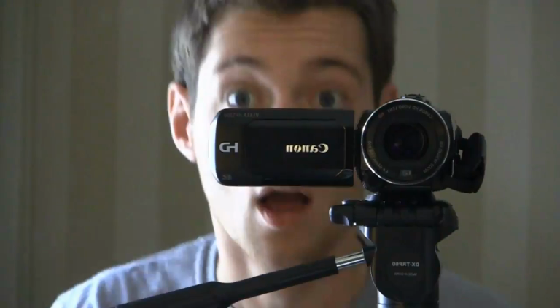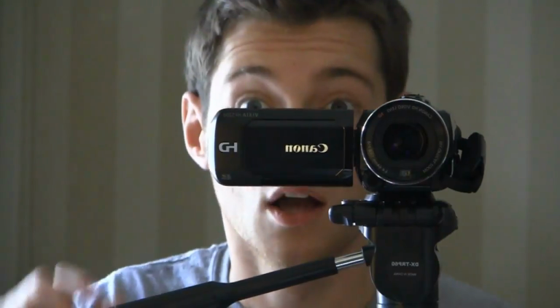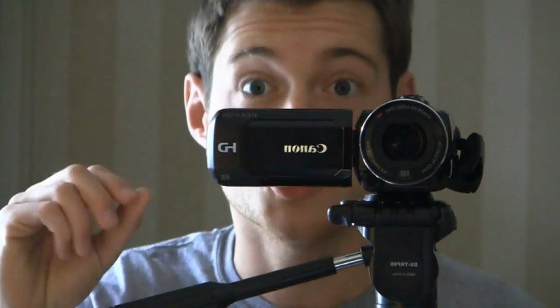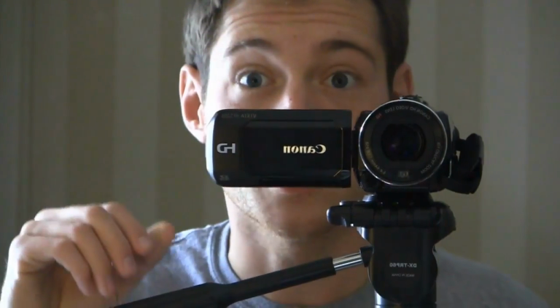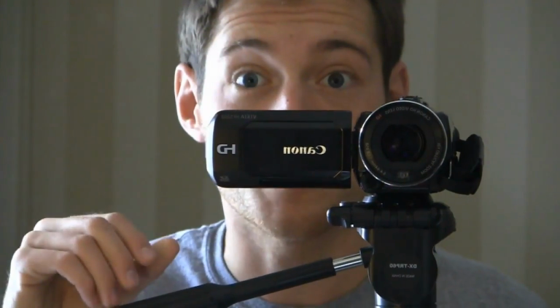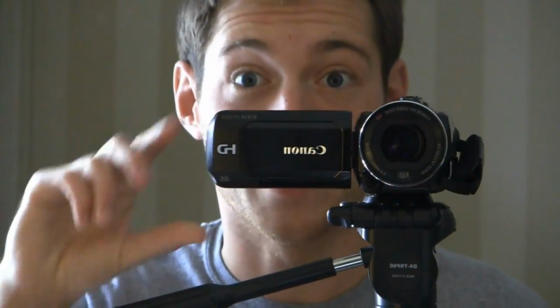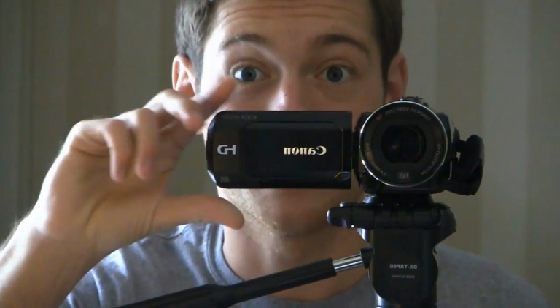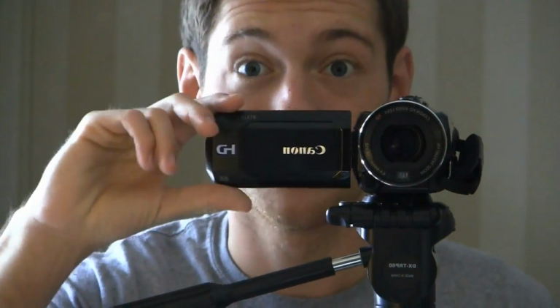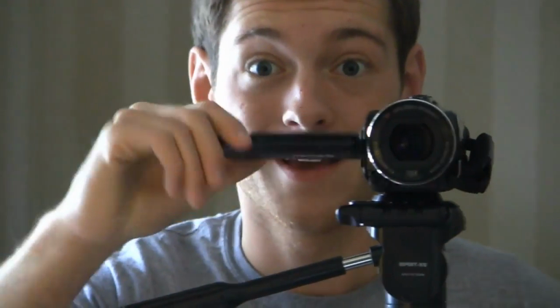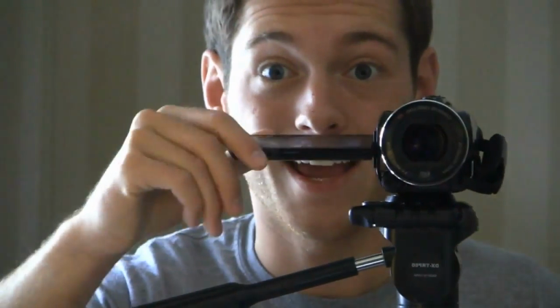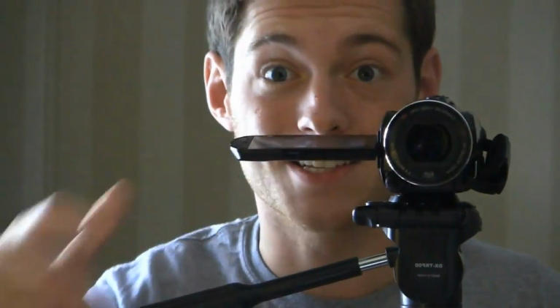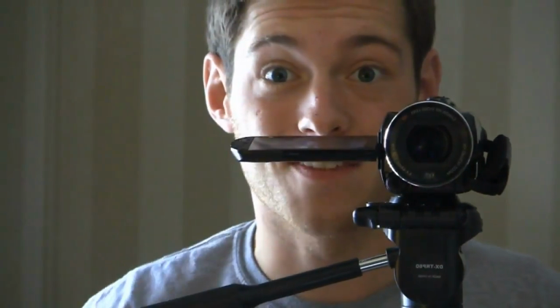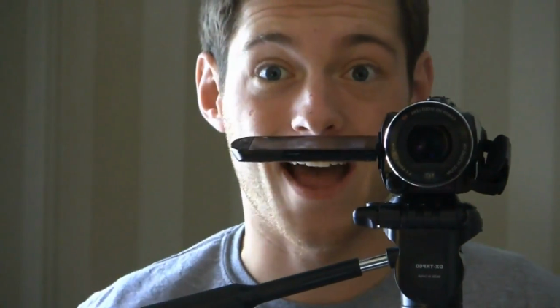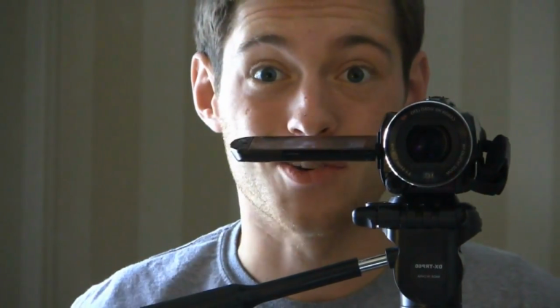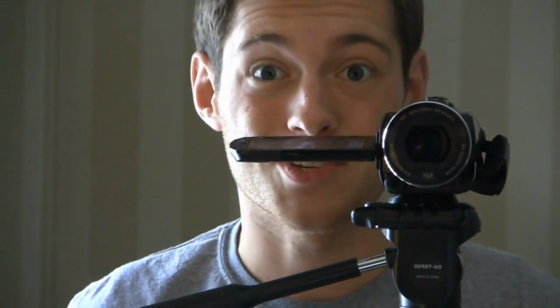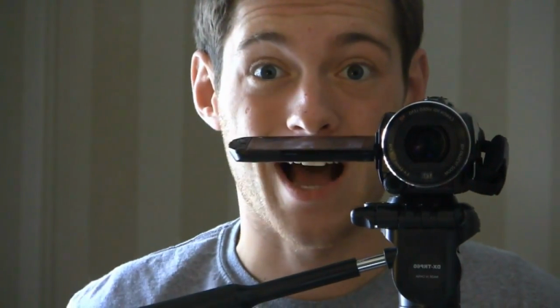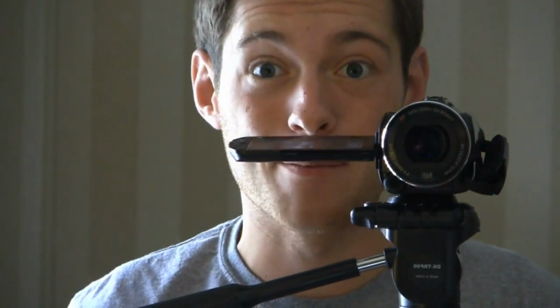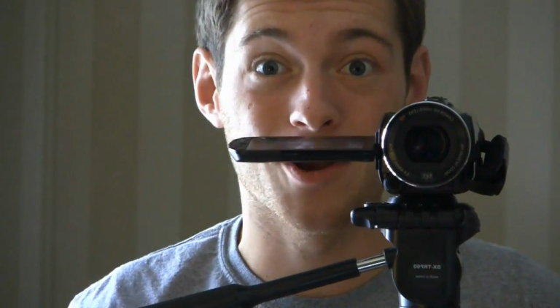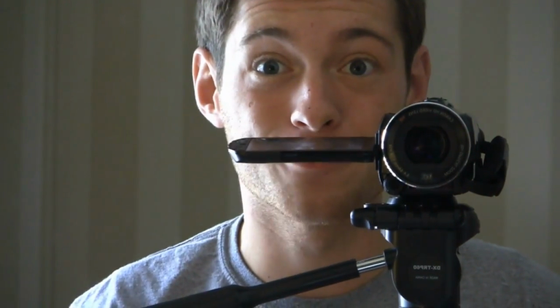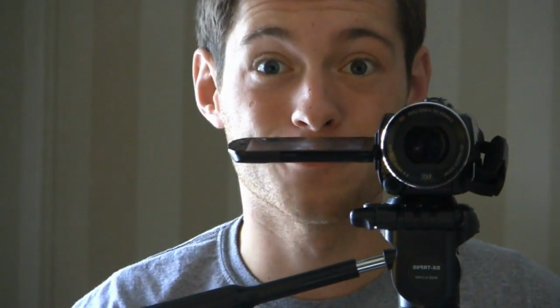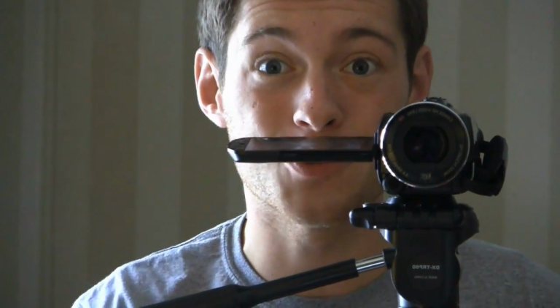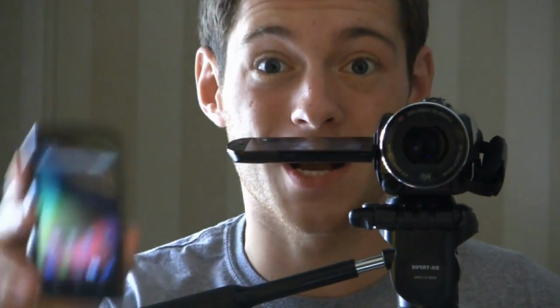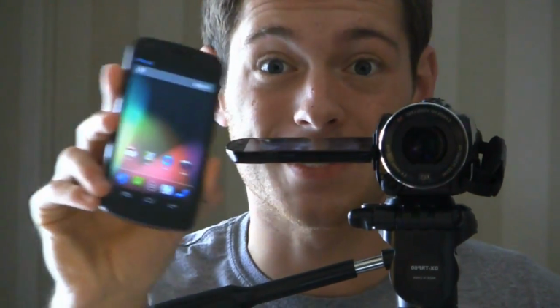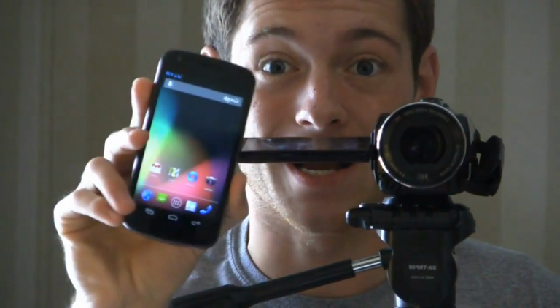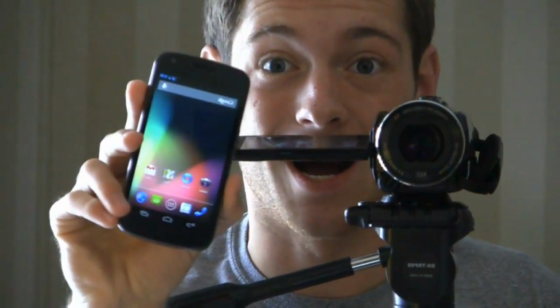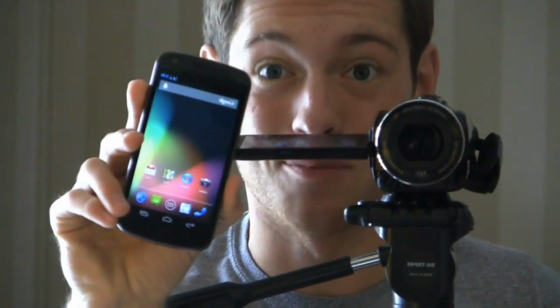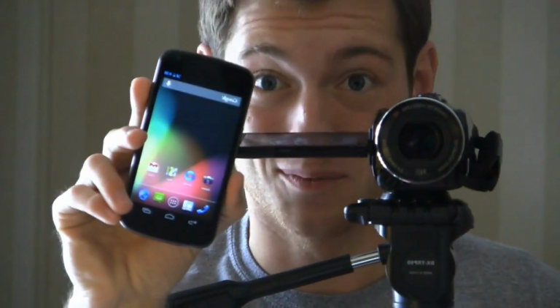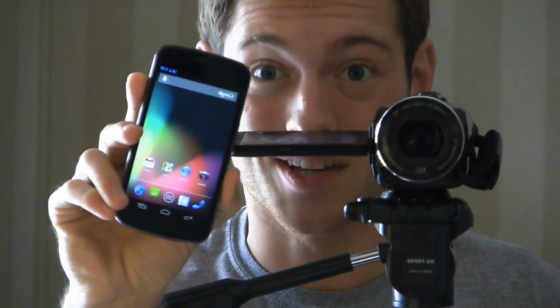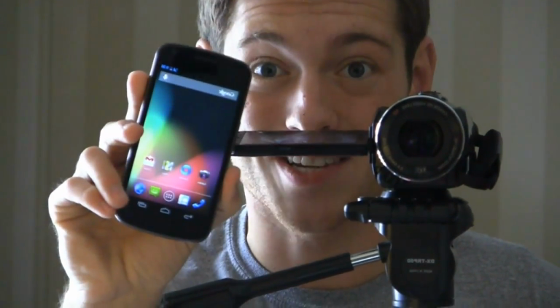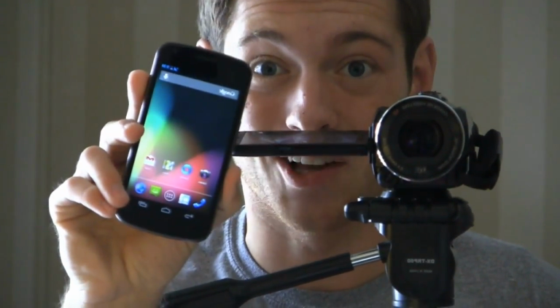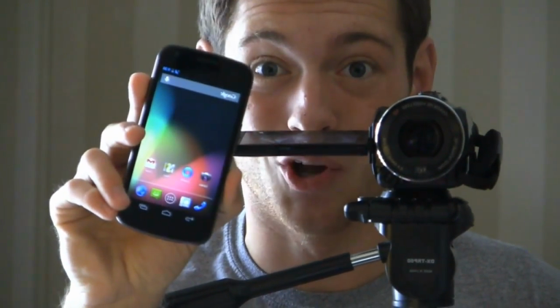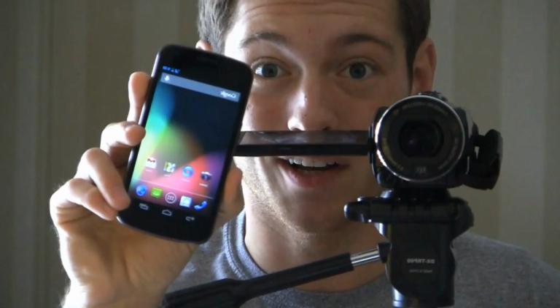Jellybean, it's in the house. I'm Aaron from phonedog.com. Let's take a look.